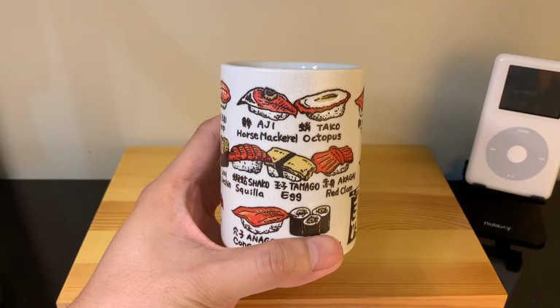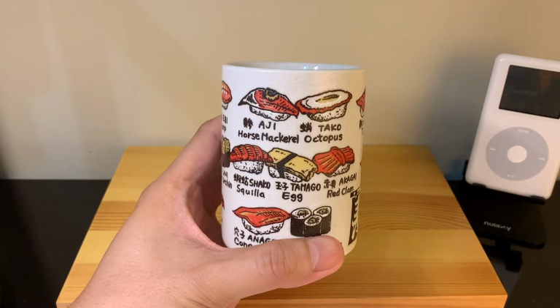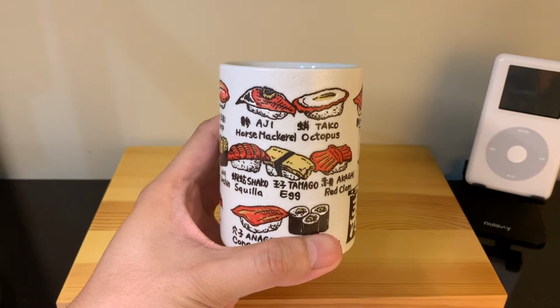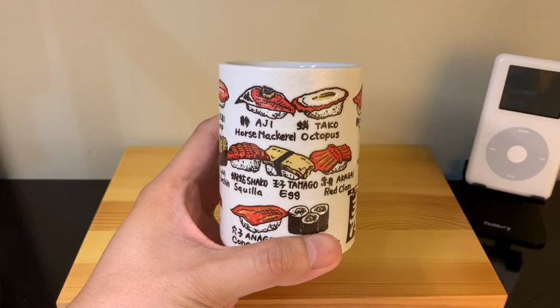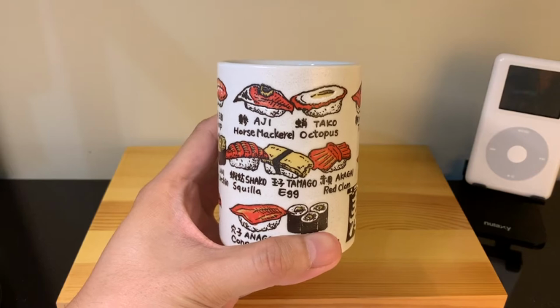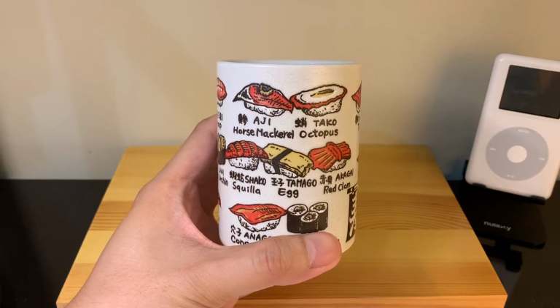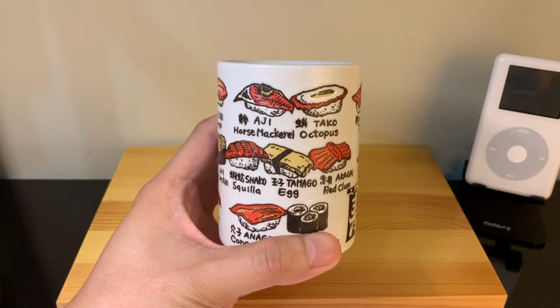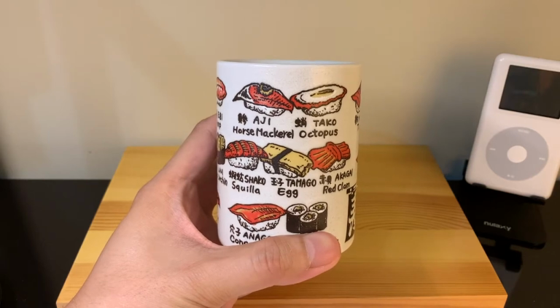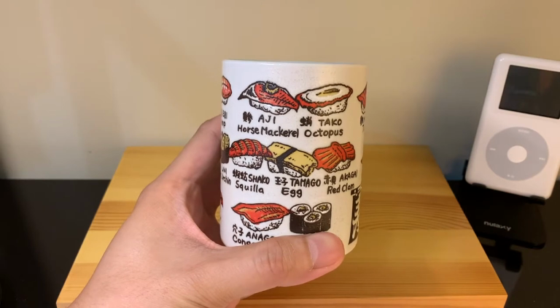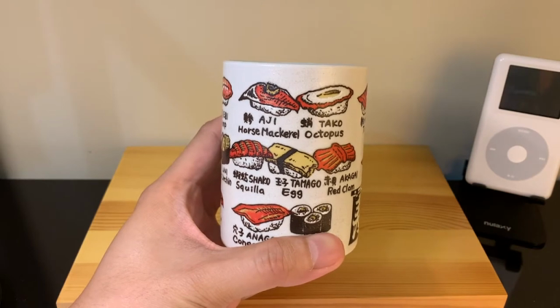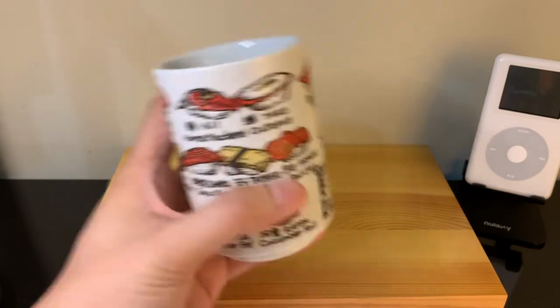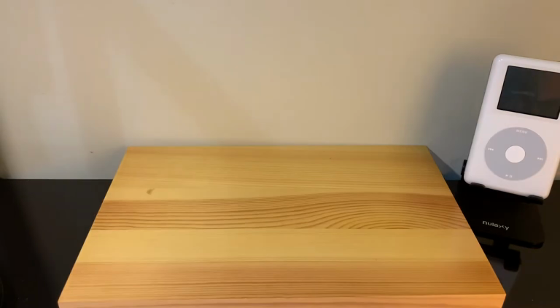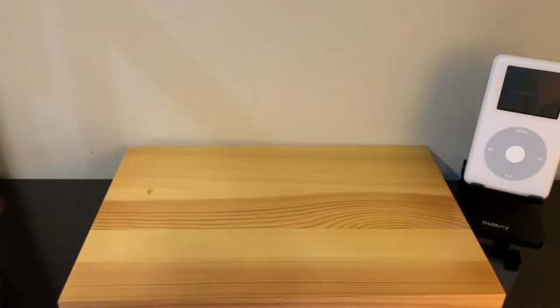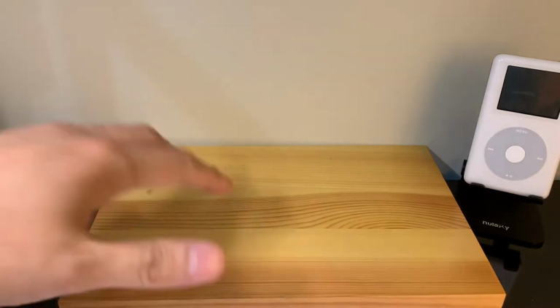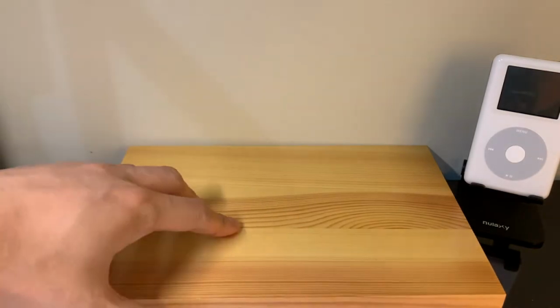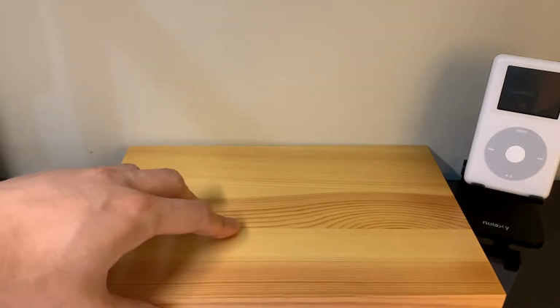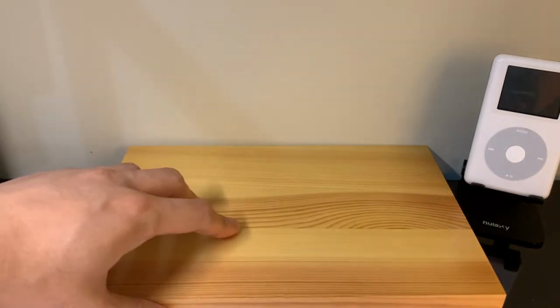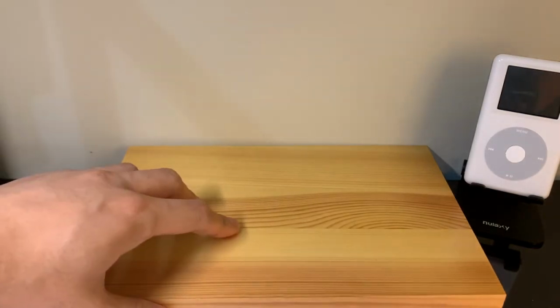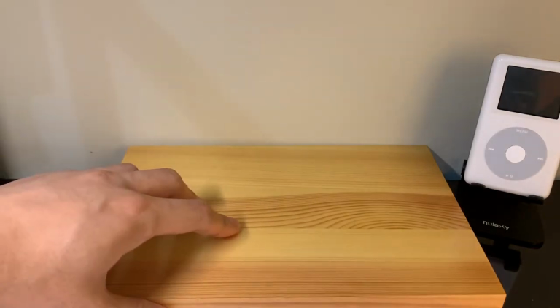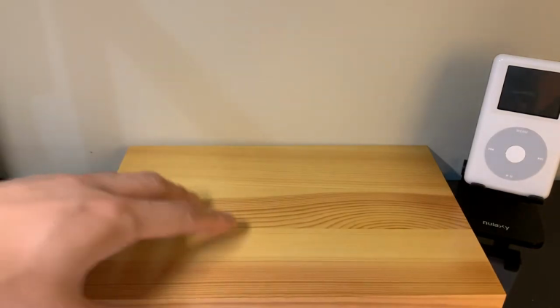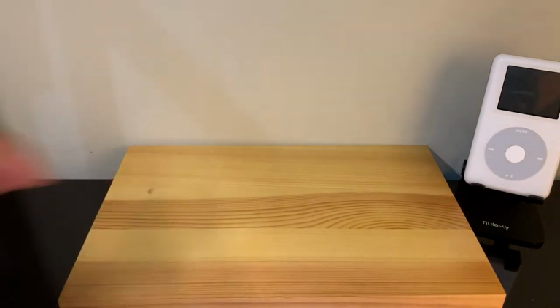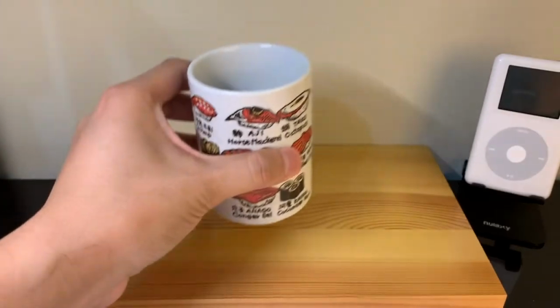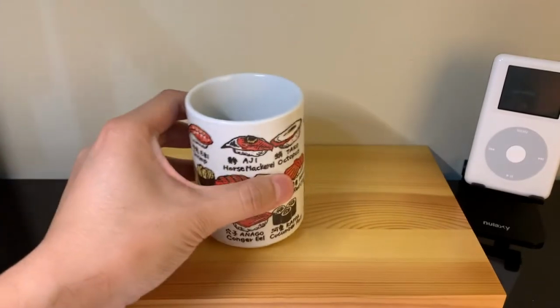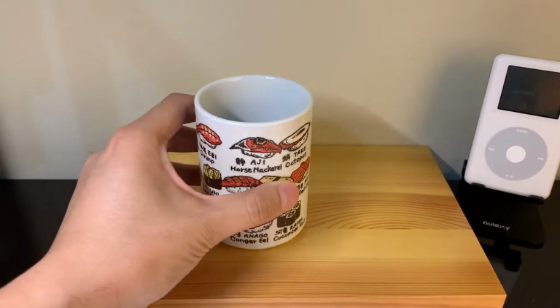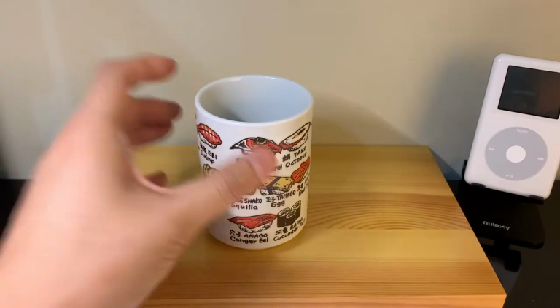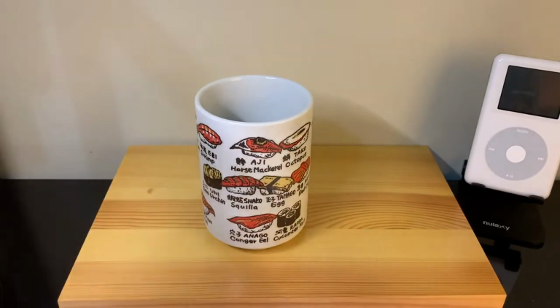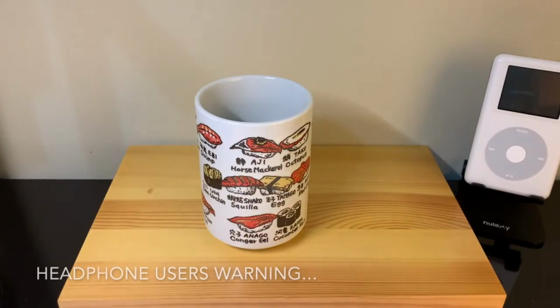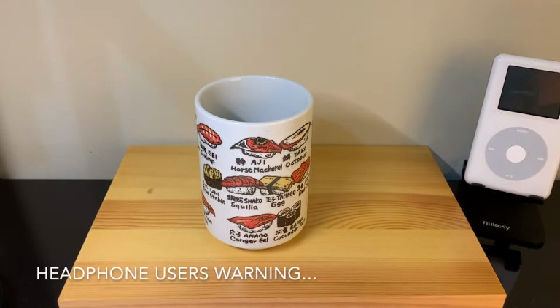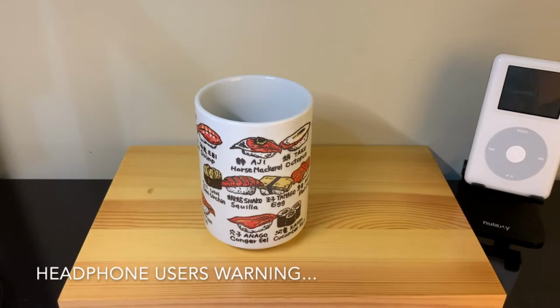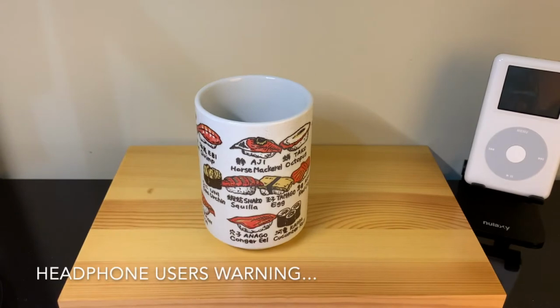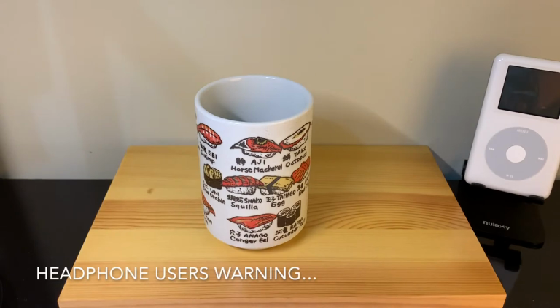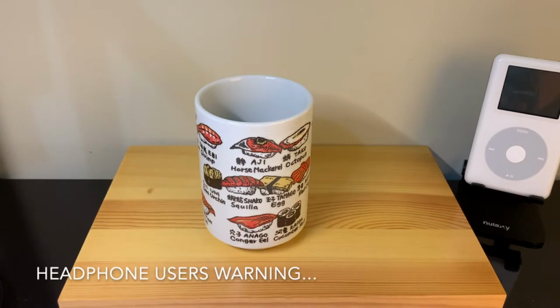This is a cup and this is a board. Put them on the board and you have a cupboard.